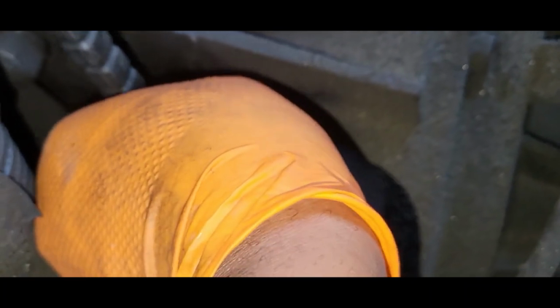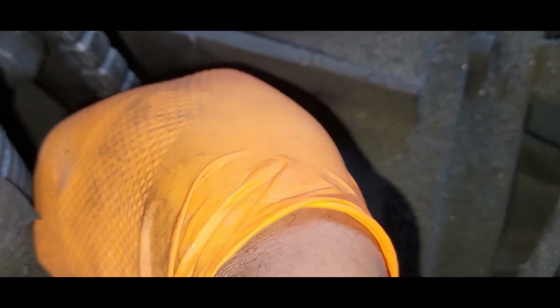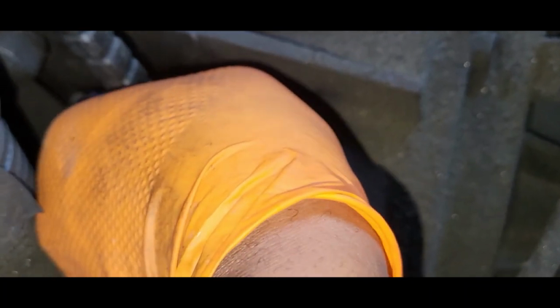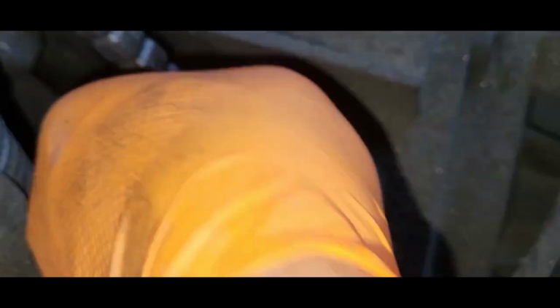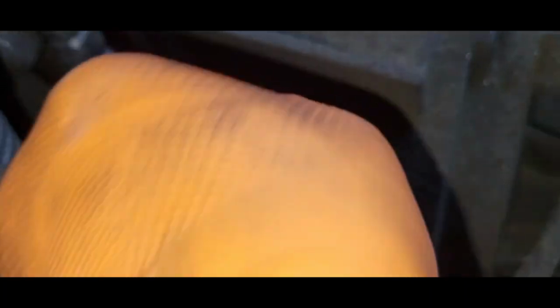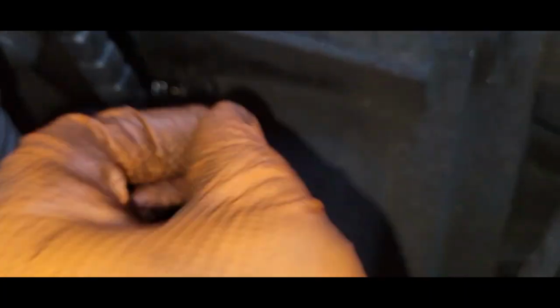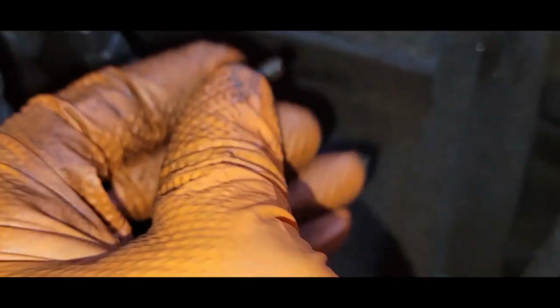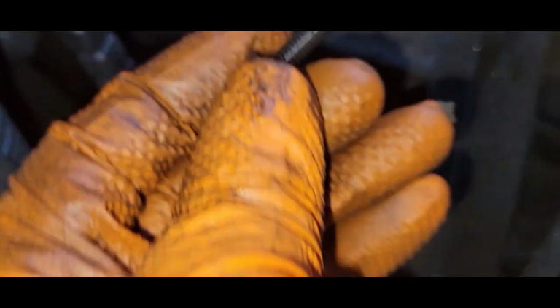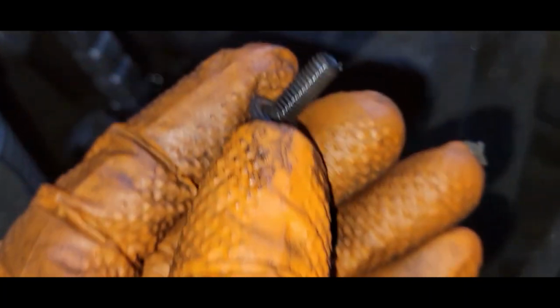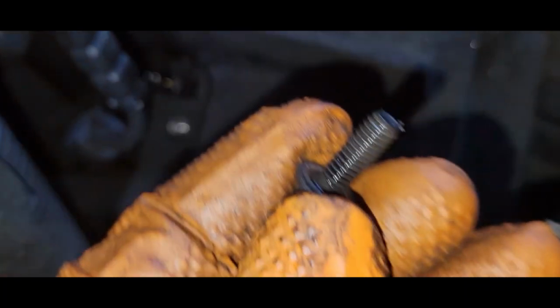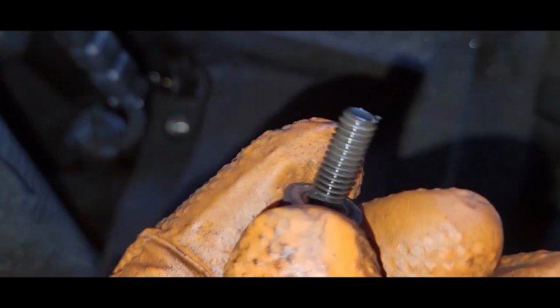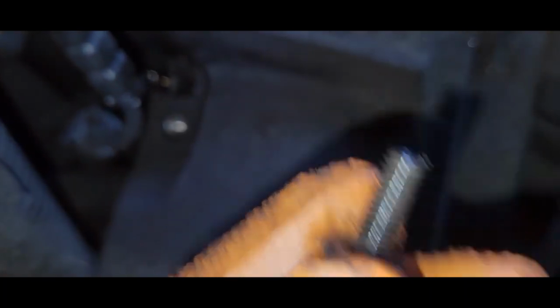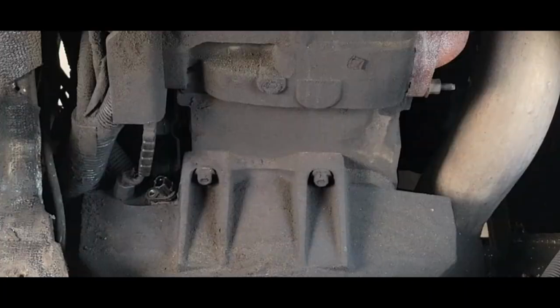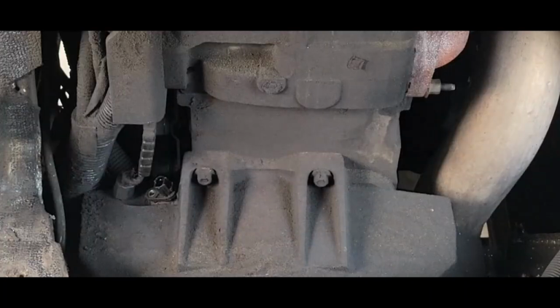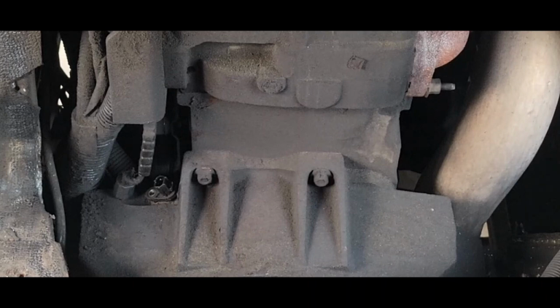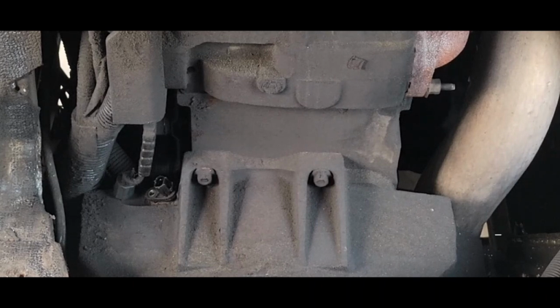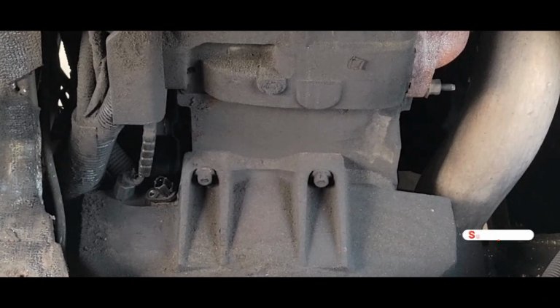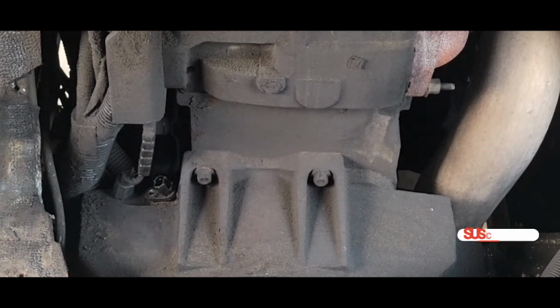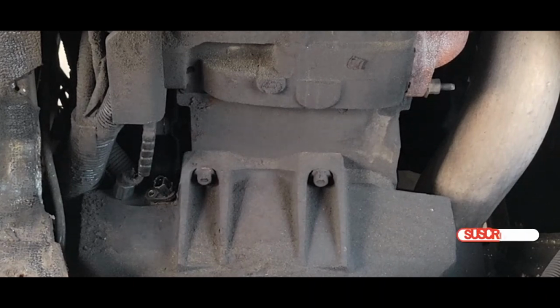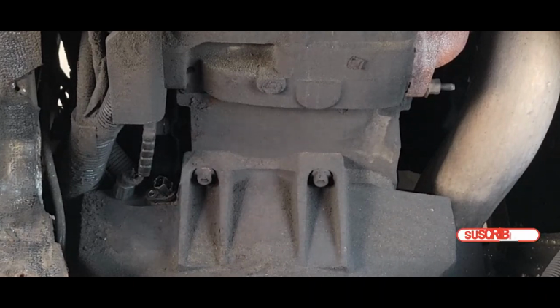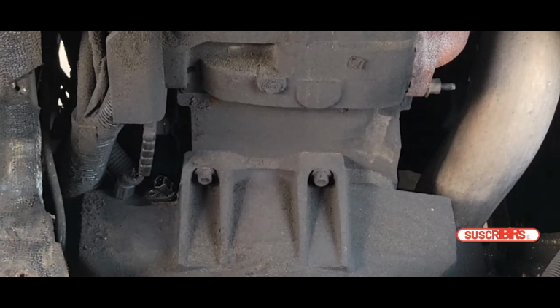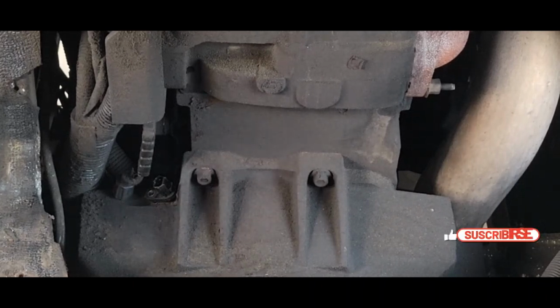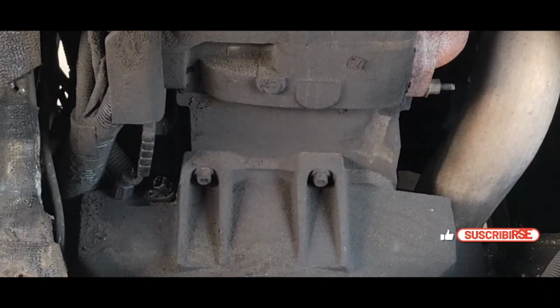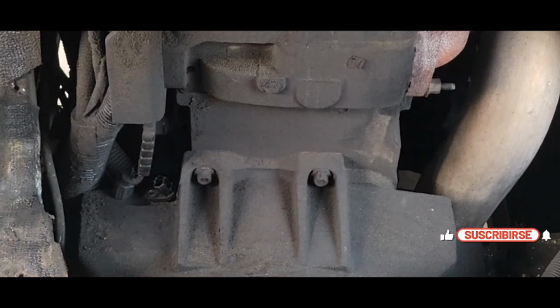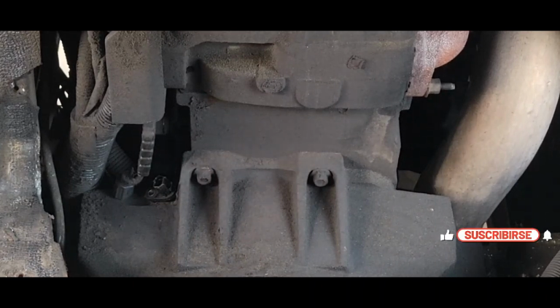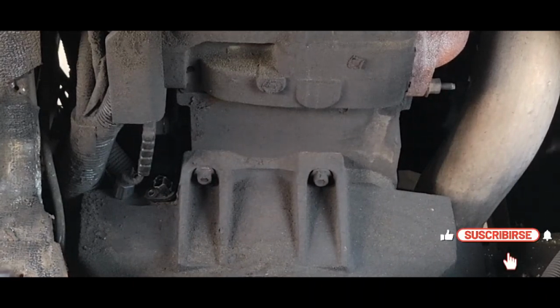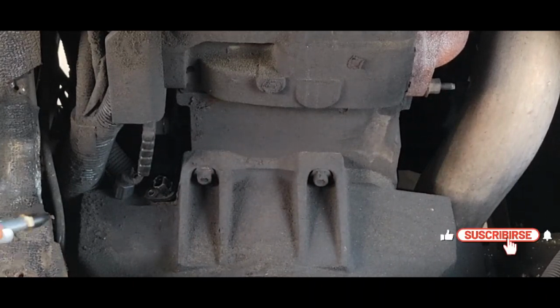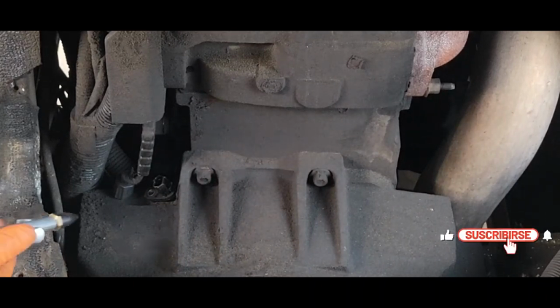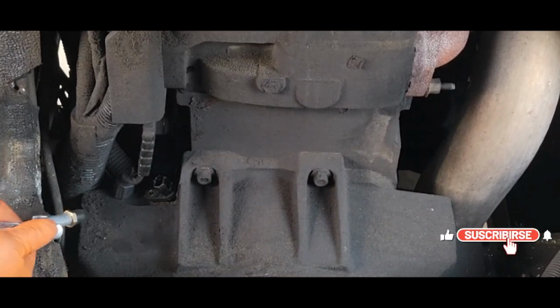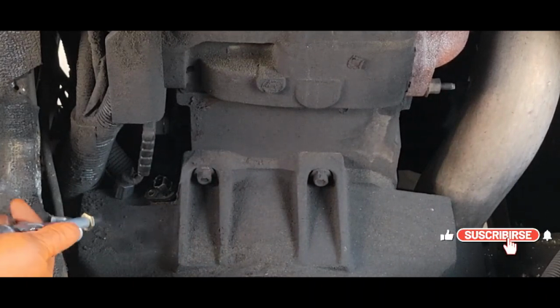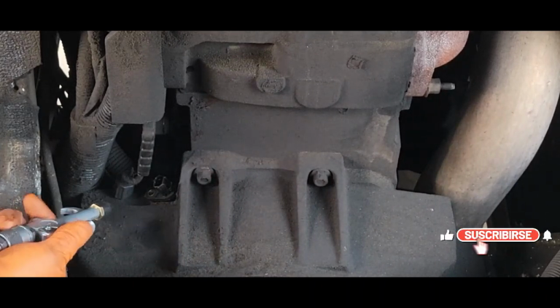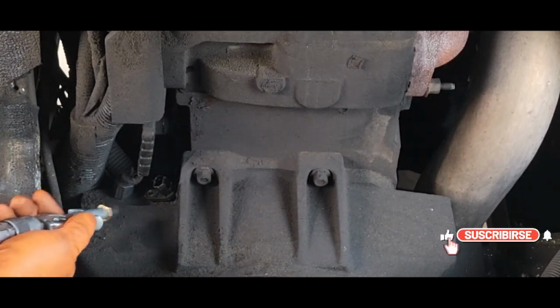Before we remove the sensor, I like to take time to blow away any dirt that we may have.